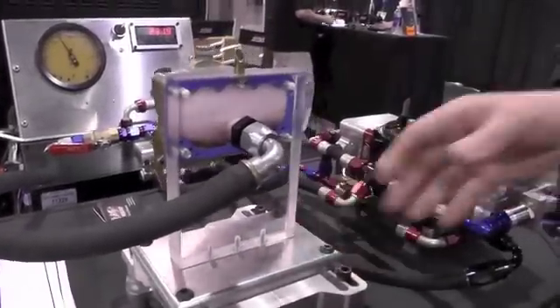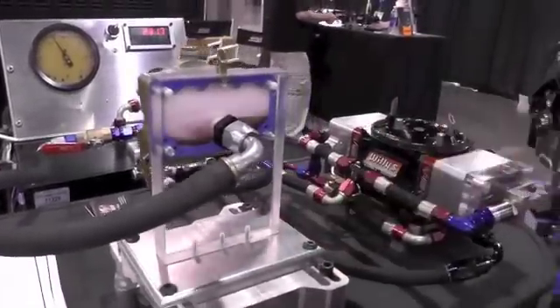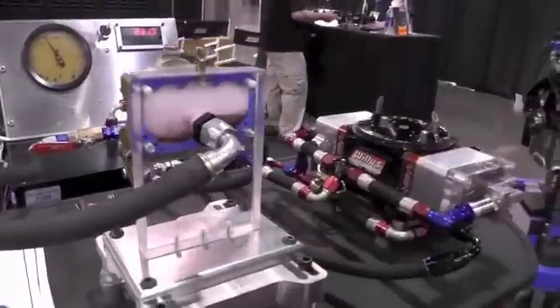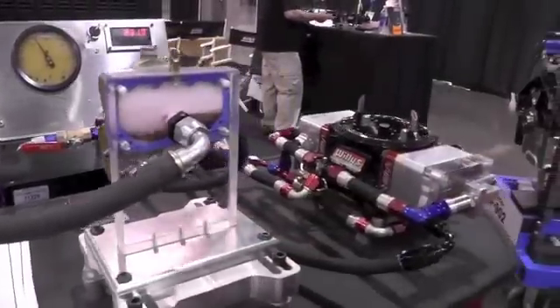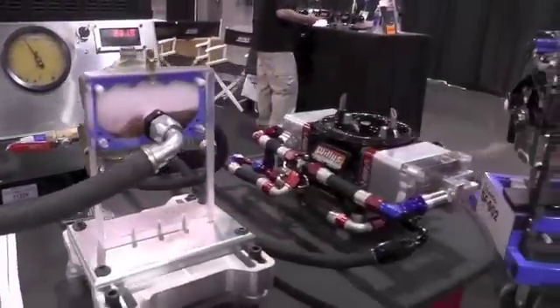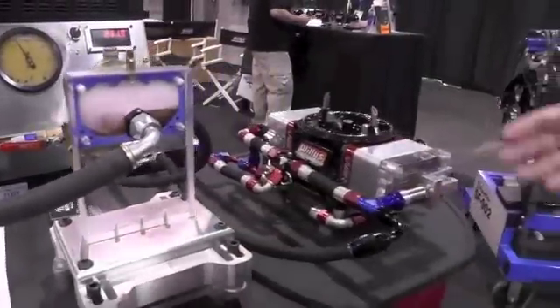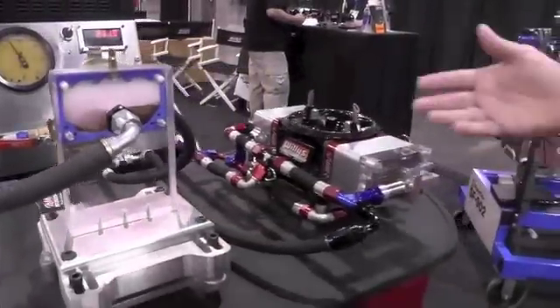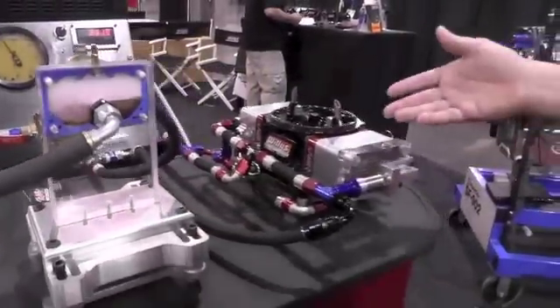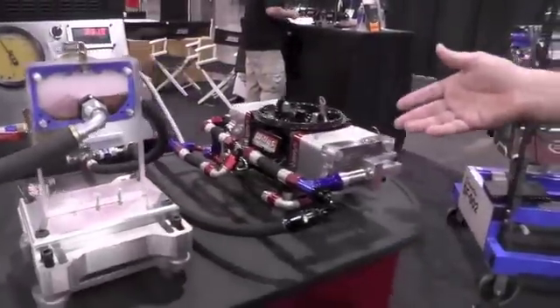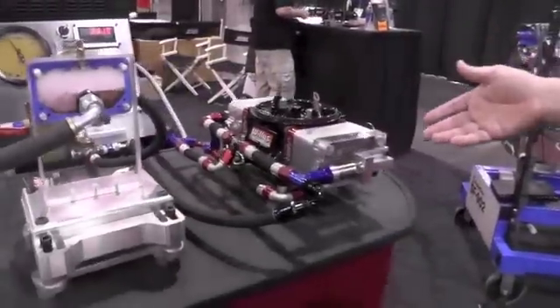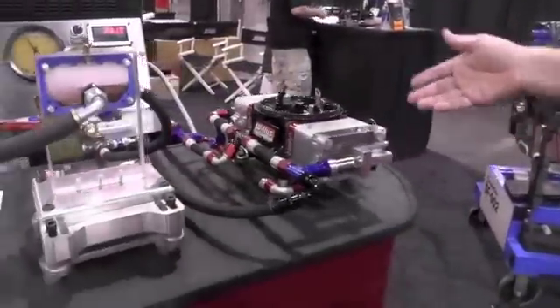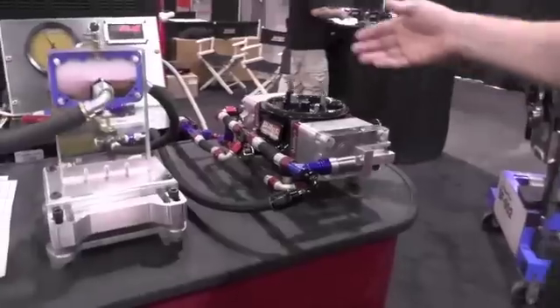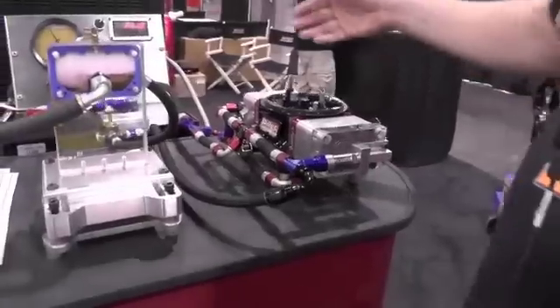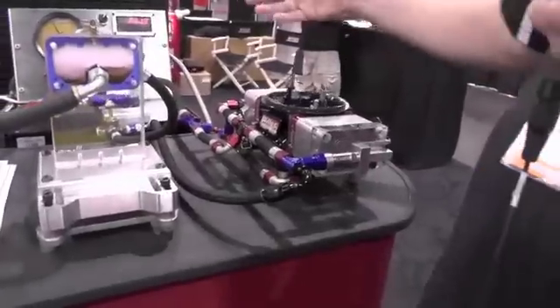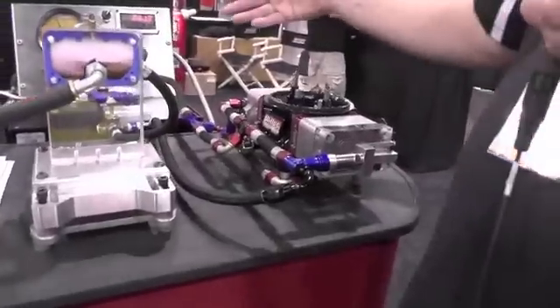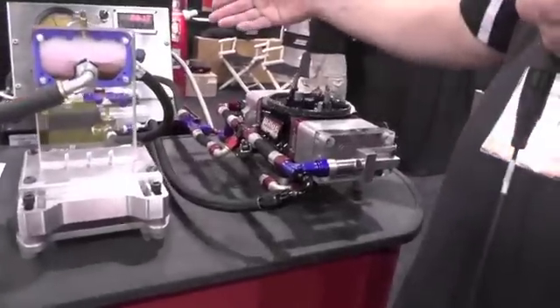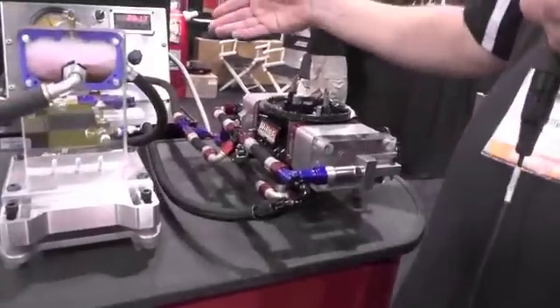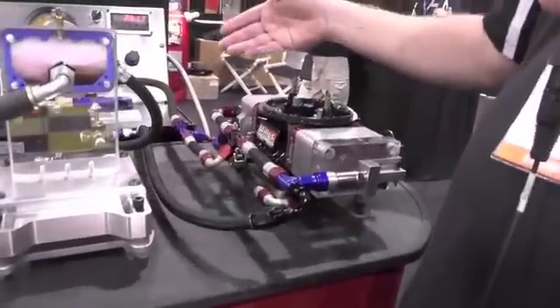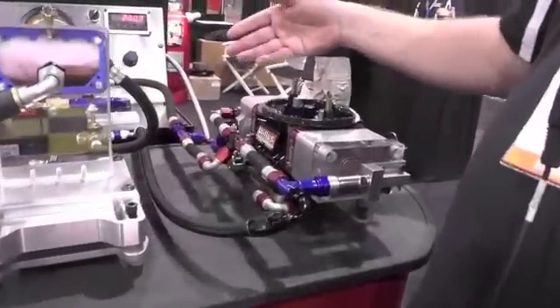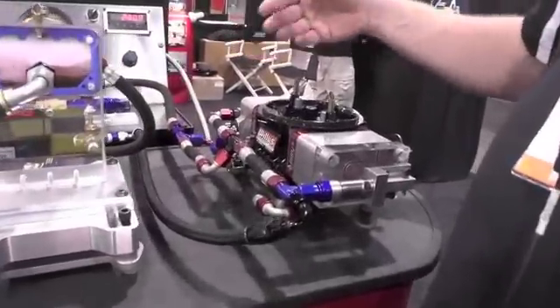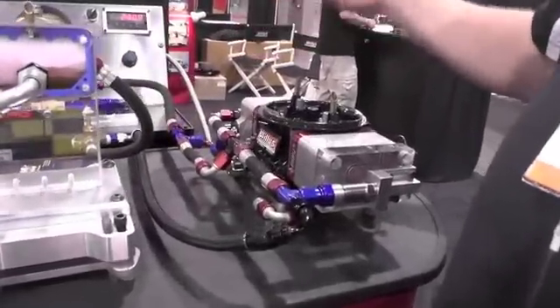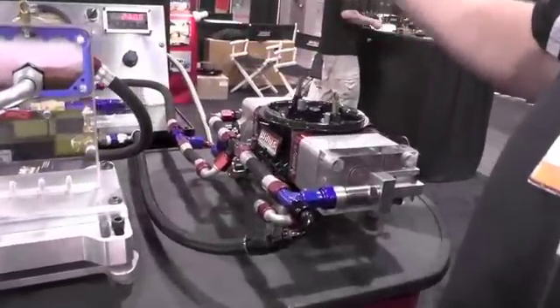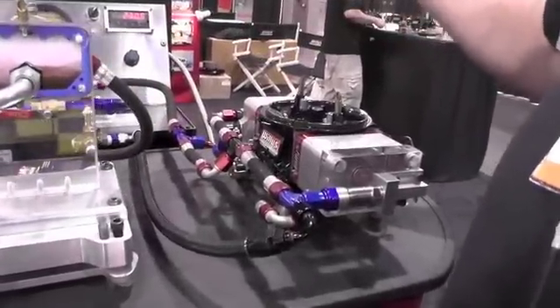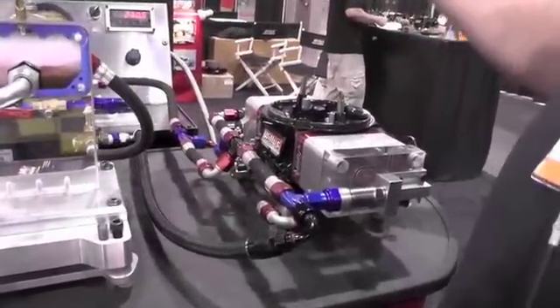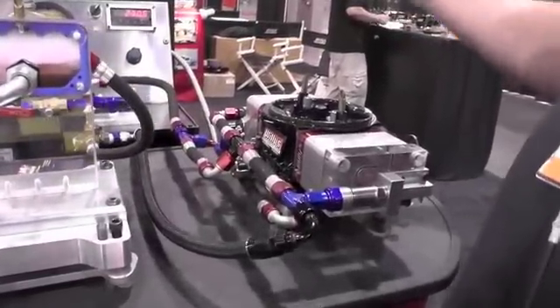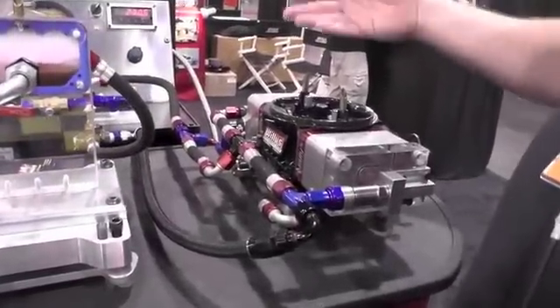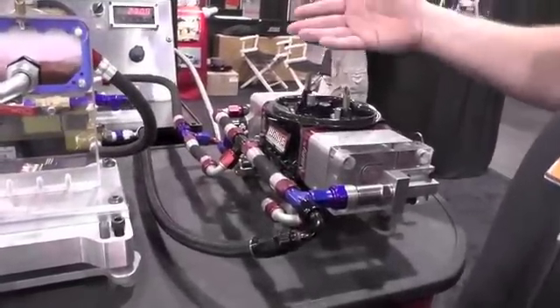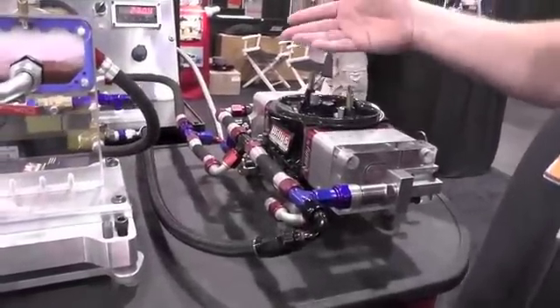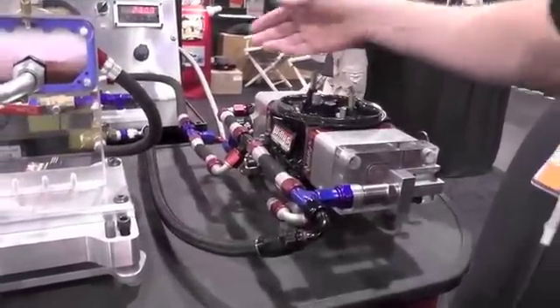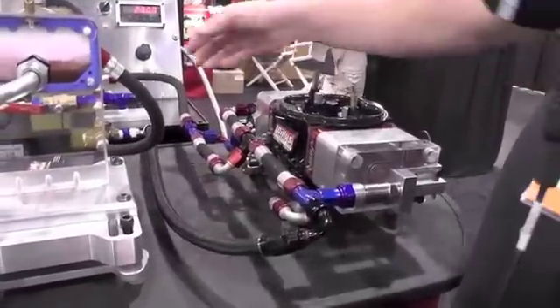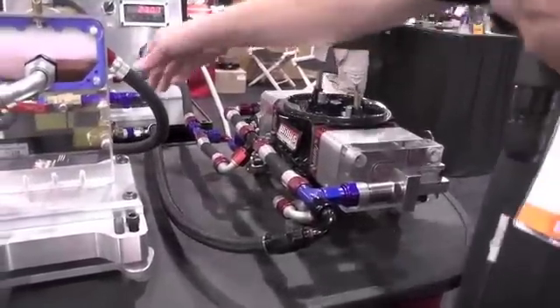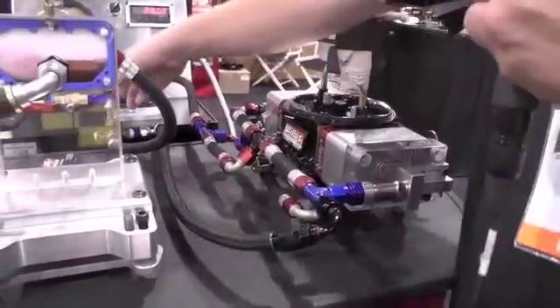What we've eliminated here is the needle seat, the float, and also making the carburetor numb to G-forces.